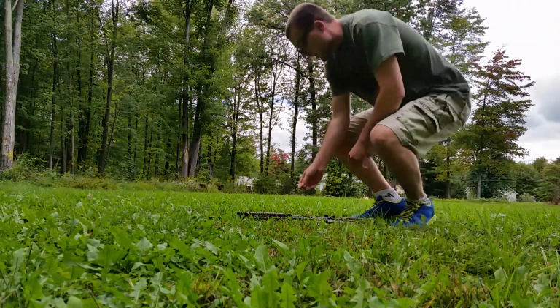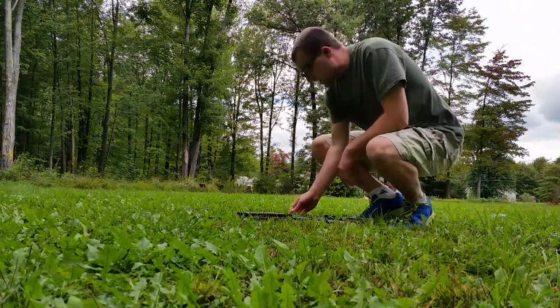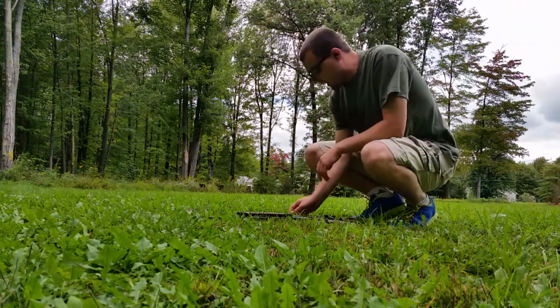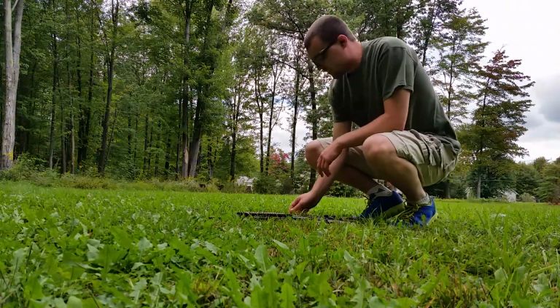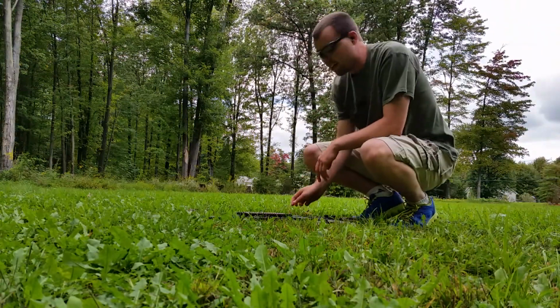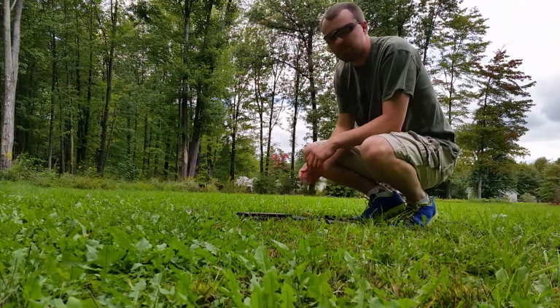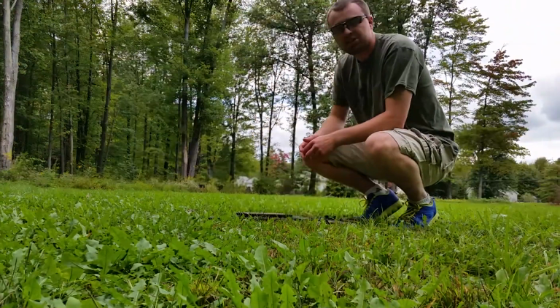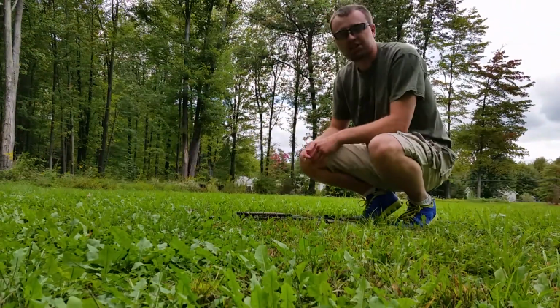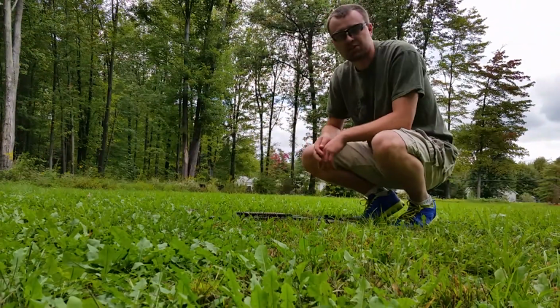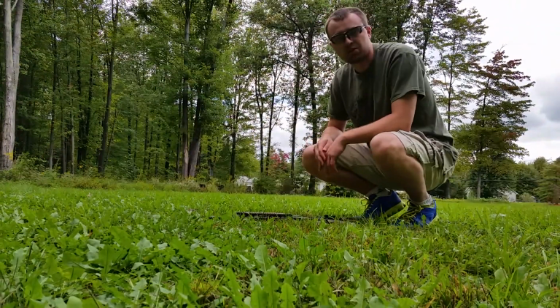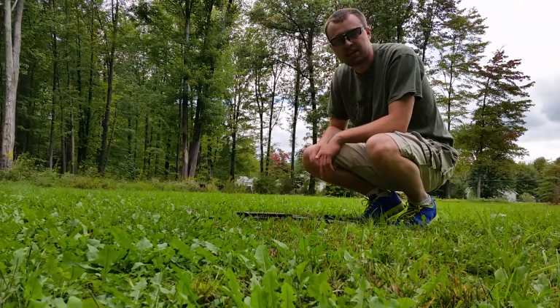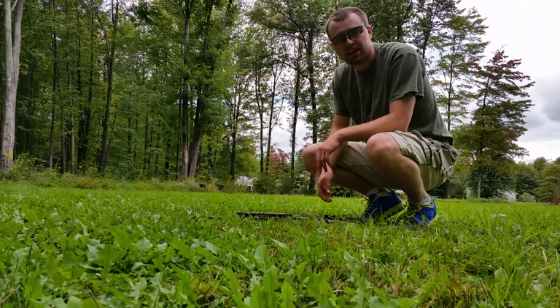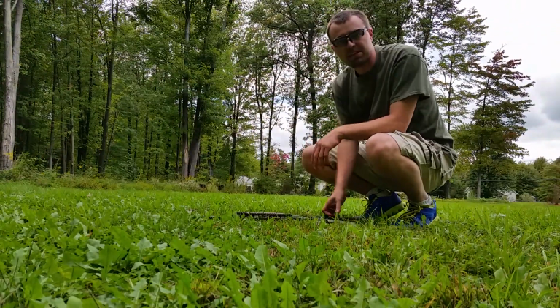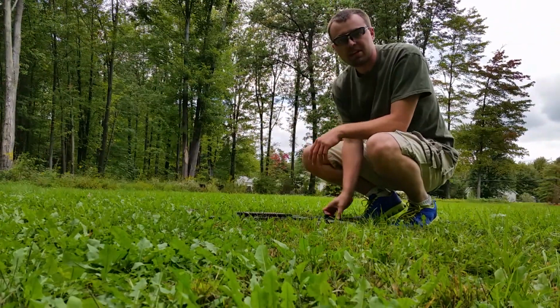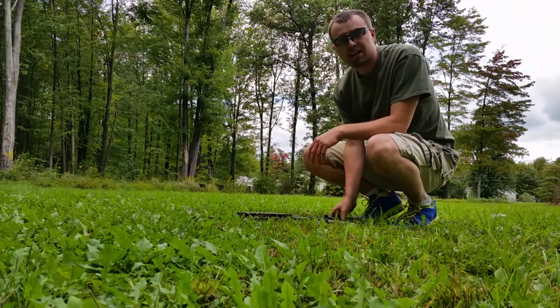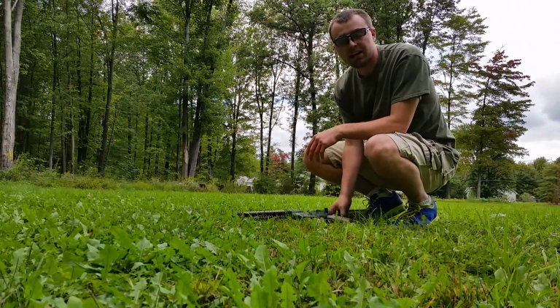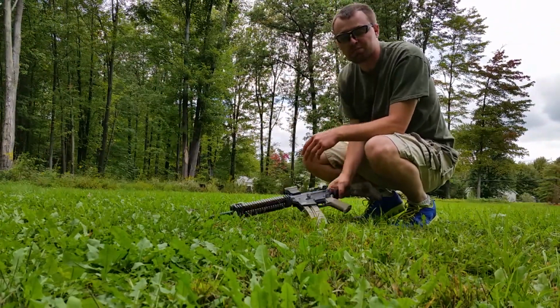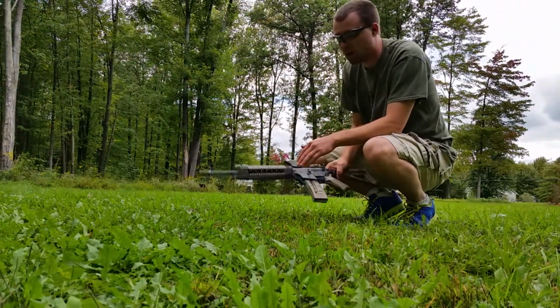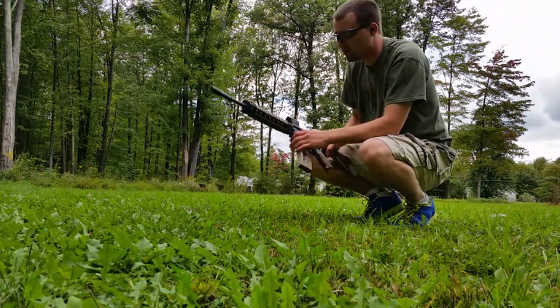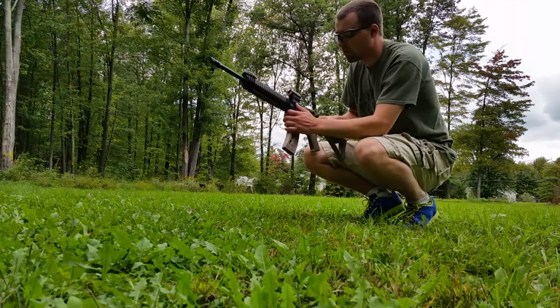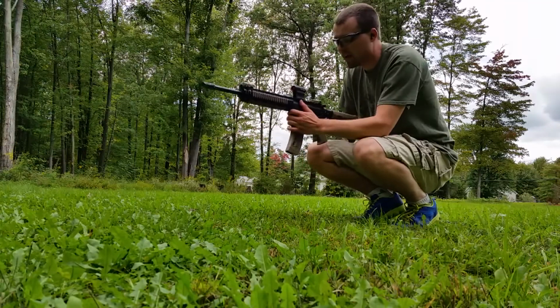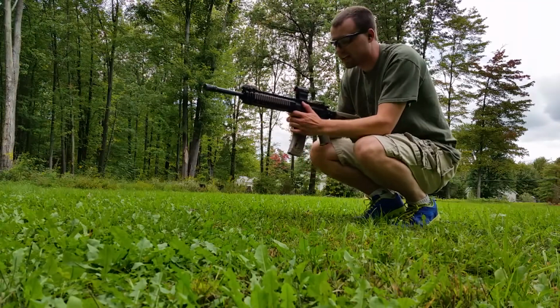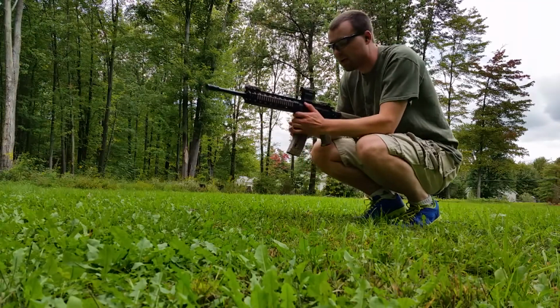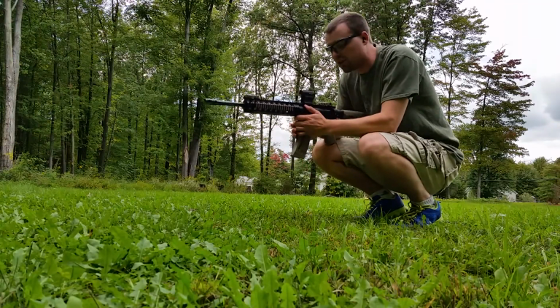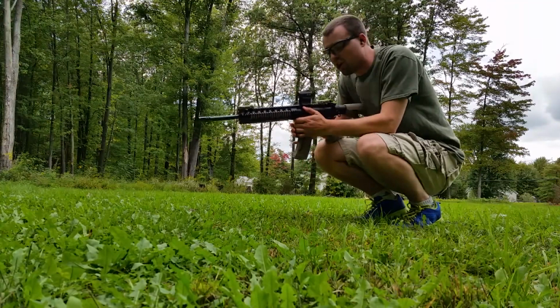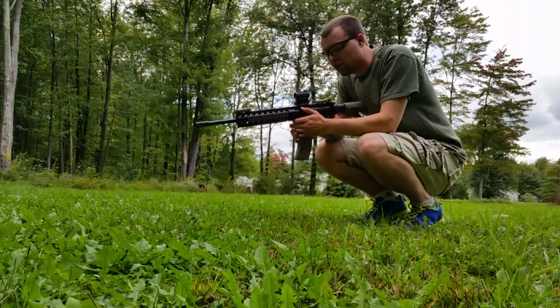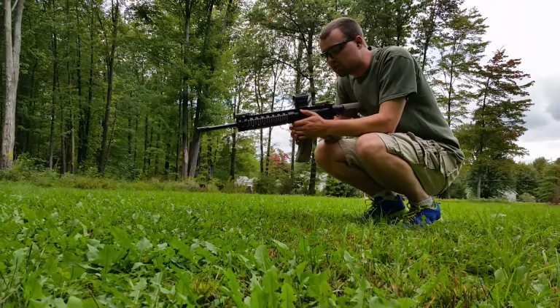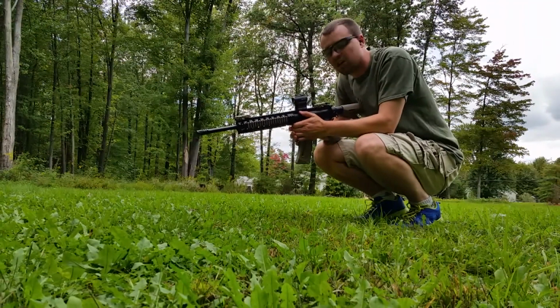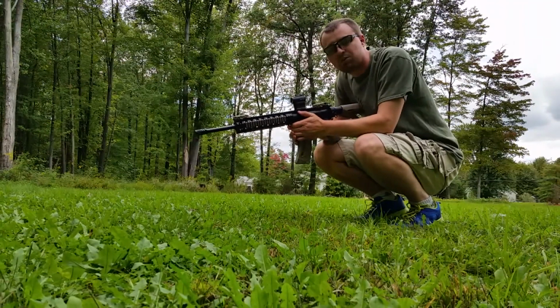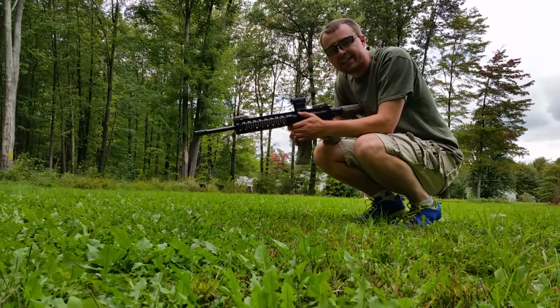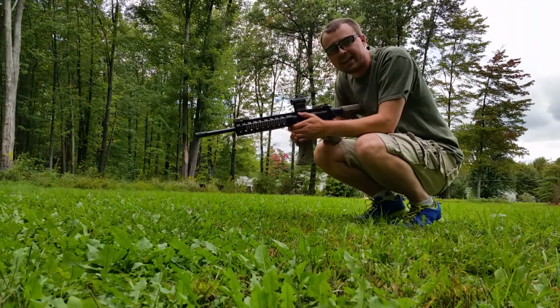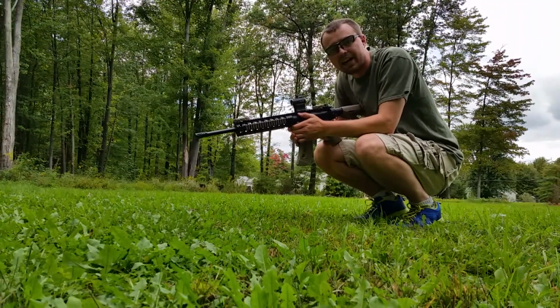Hey guys, it's Adam here of Shield and Sword Academy. As promised, we're back out with the Hollow Sun Red Dot.